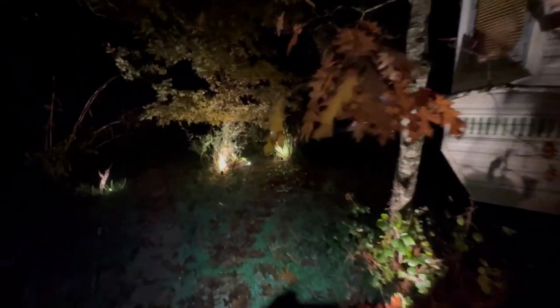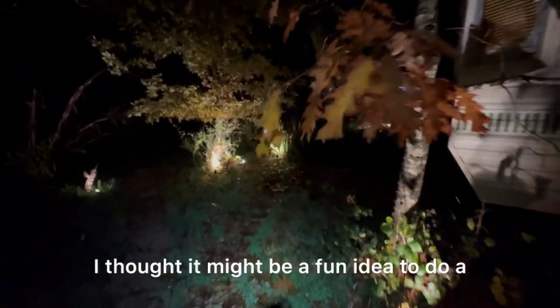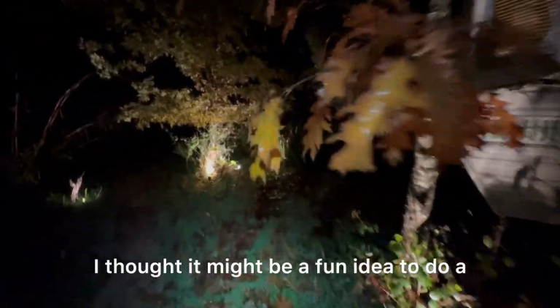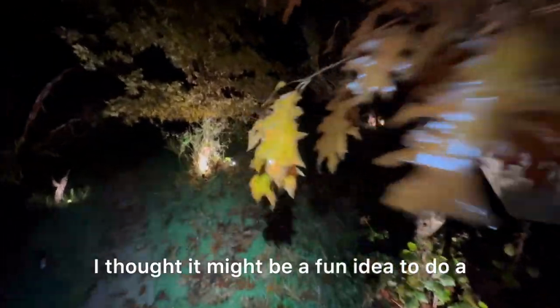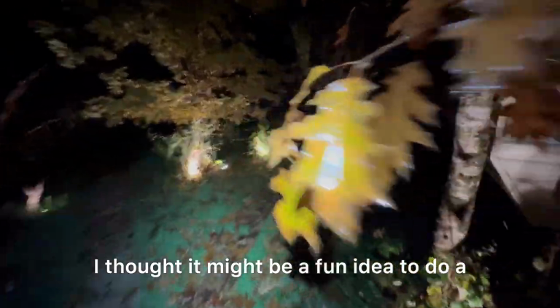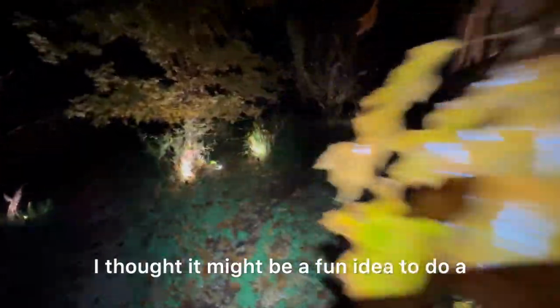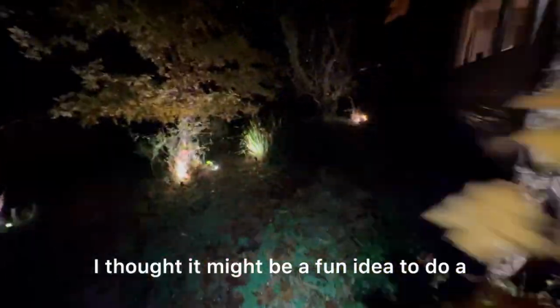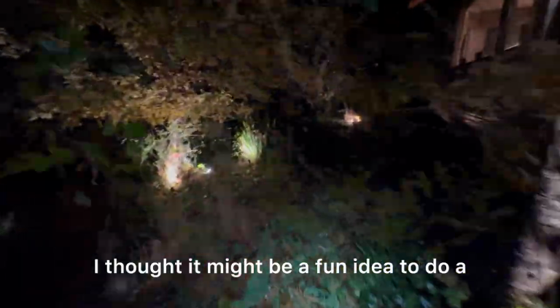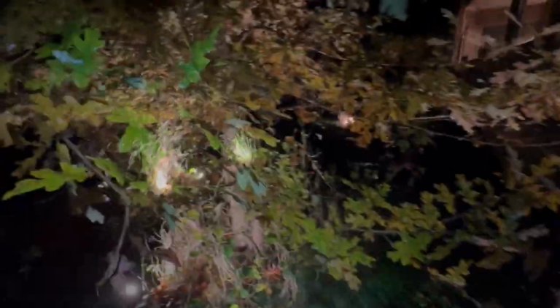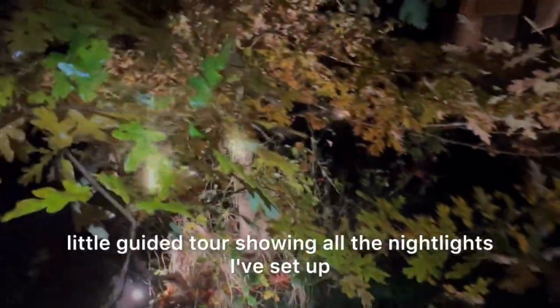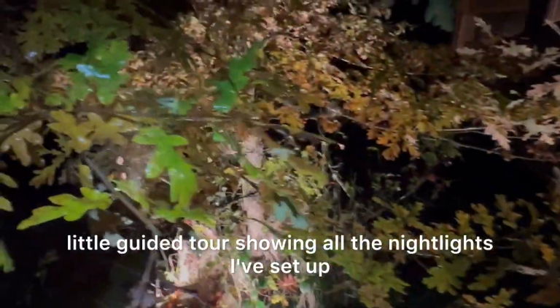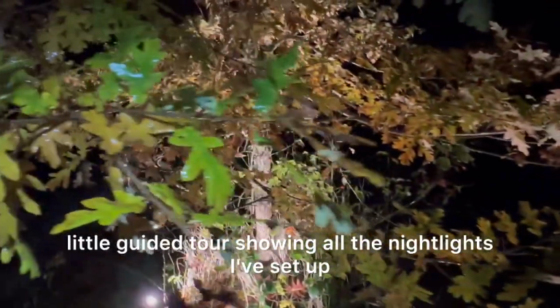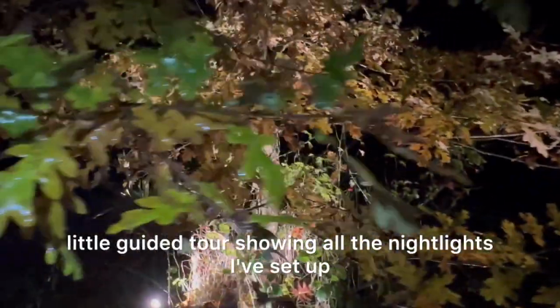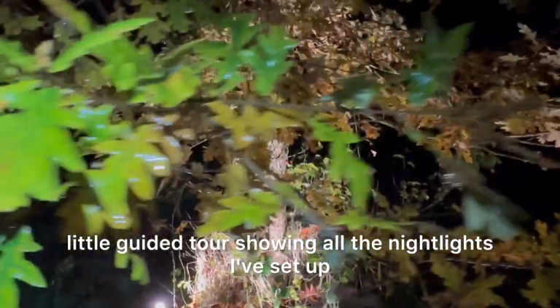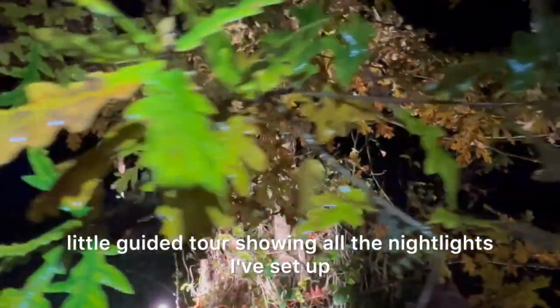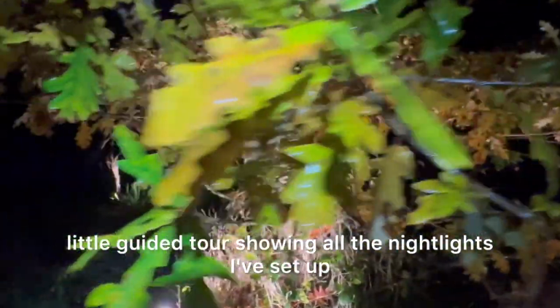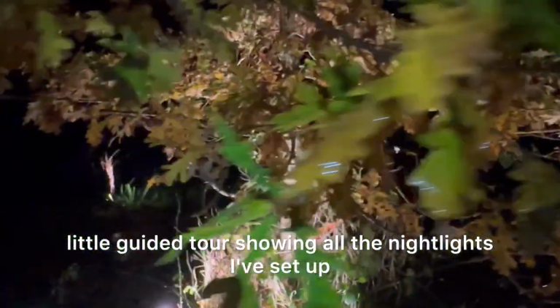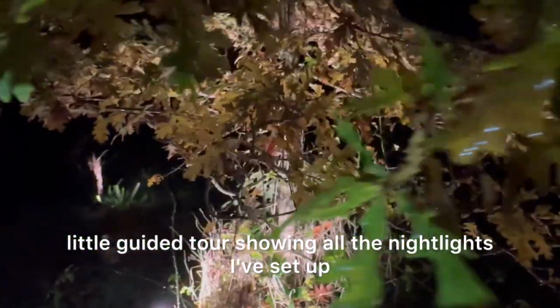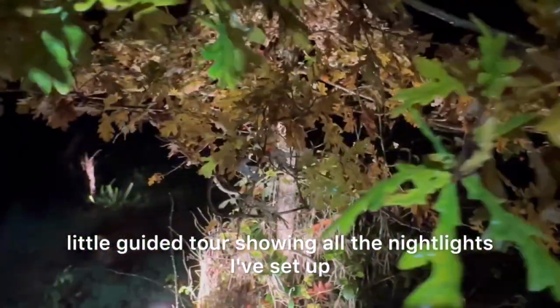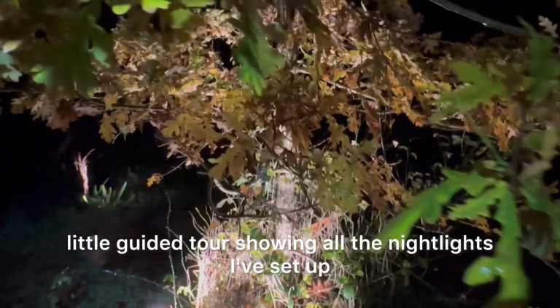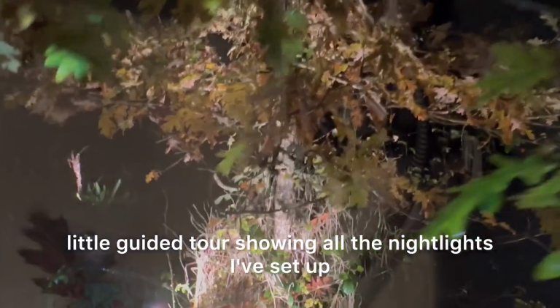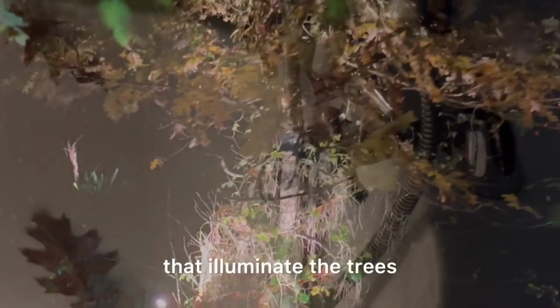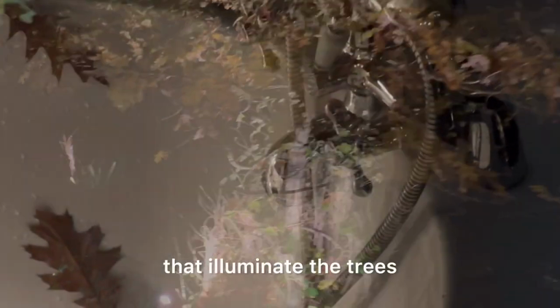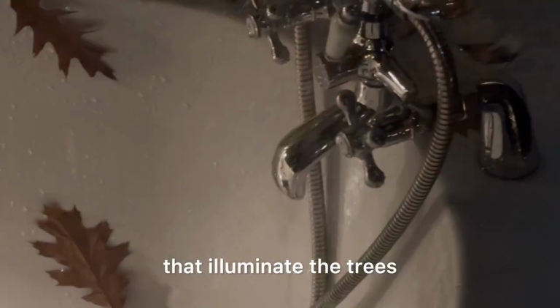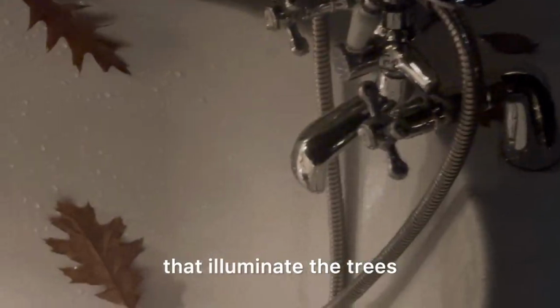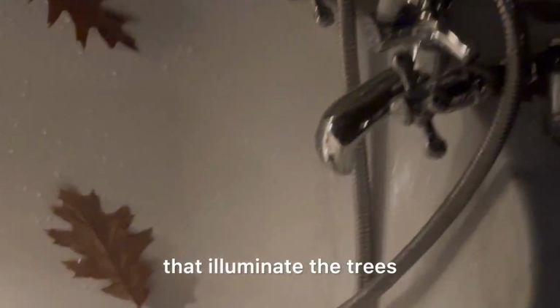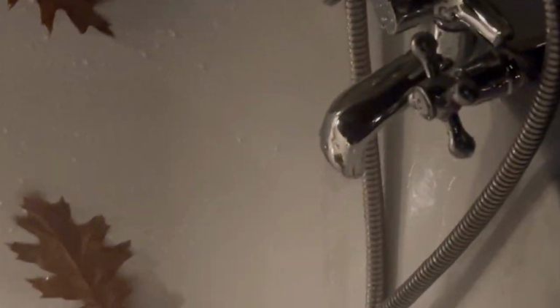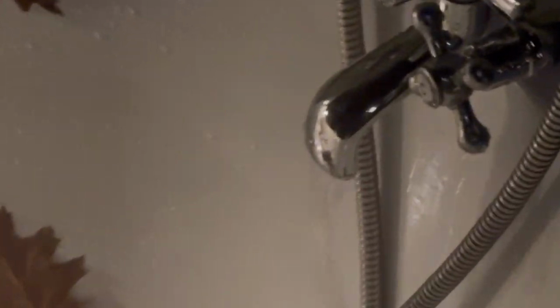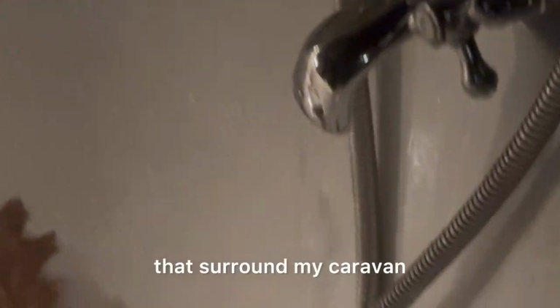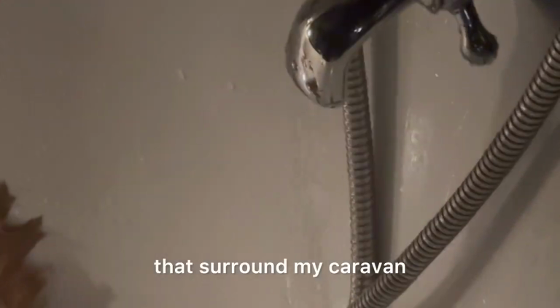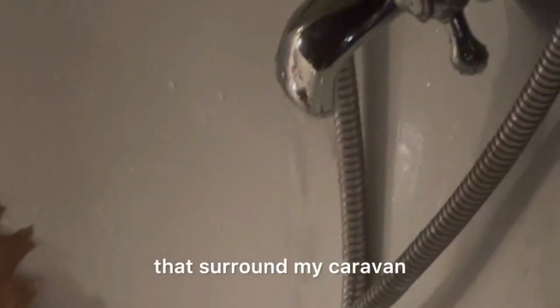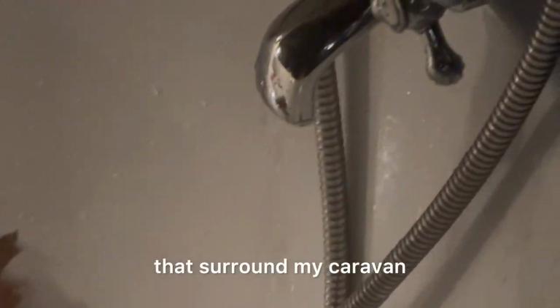I thought it might be a fun idea to do a little guided tour showing all the night lights I've set up that illuminate the trees that surround my caravan.